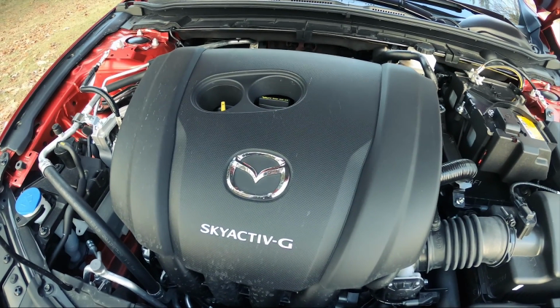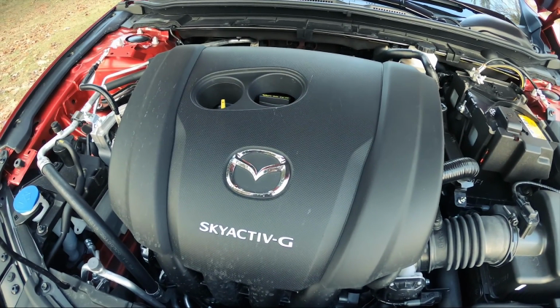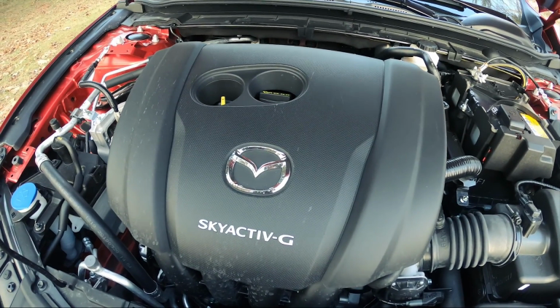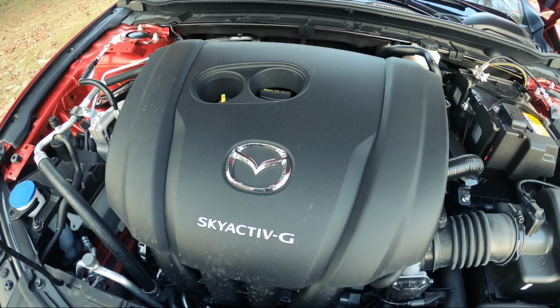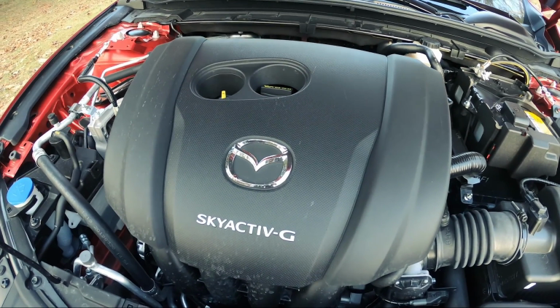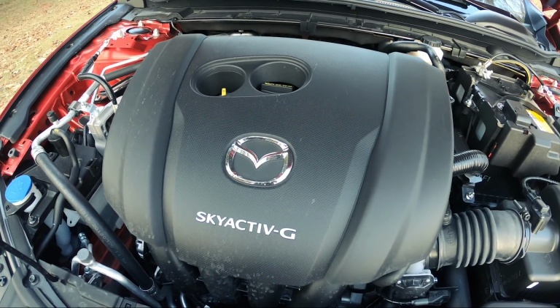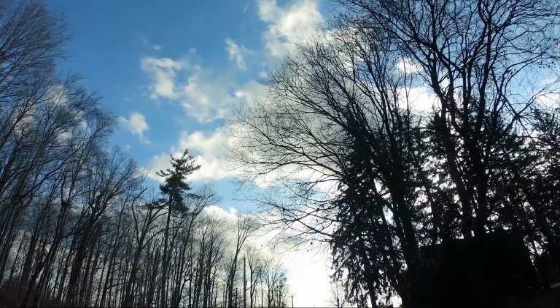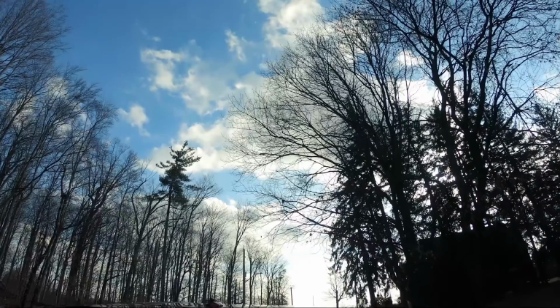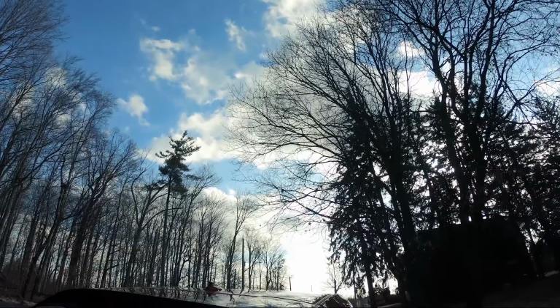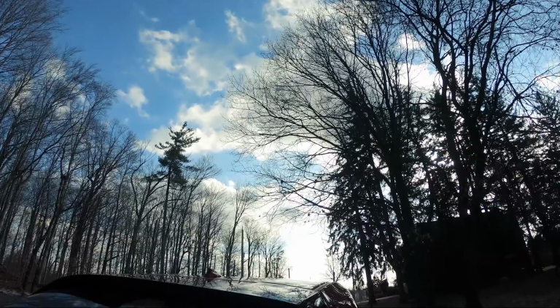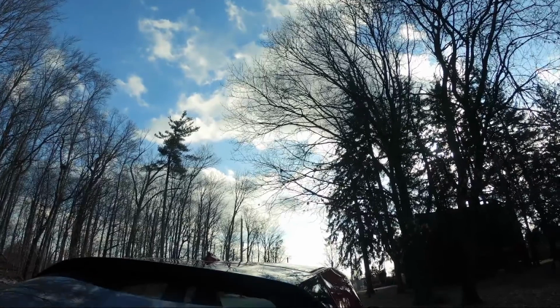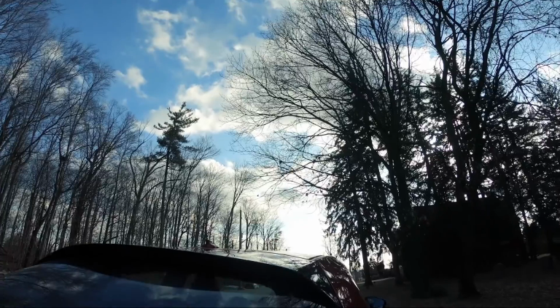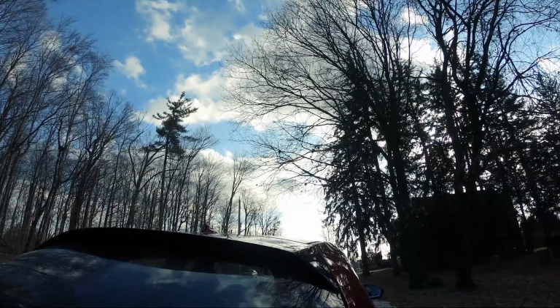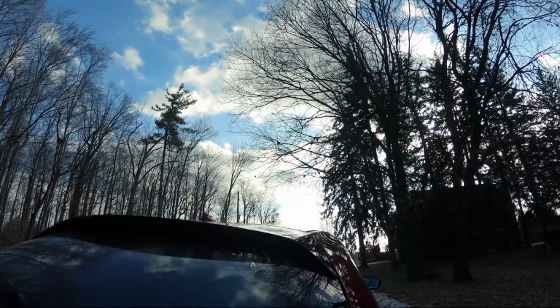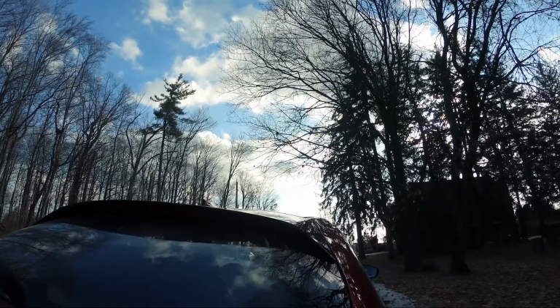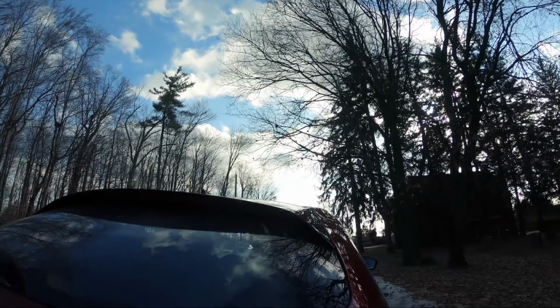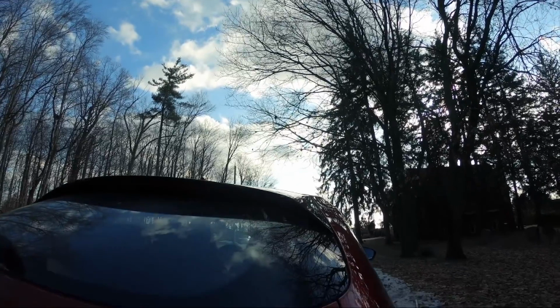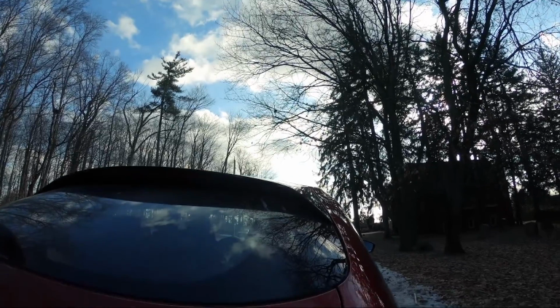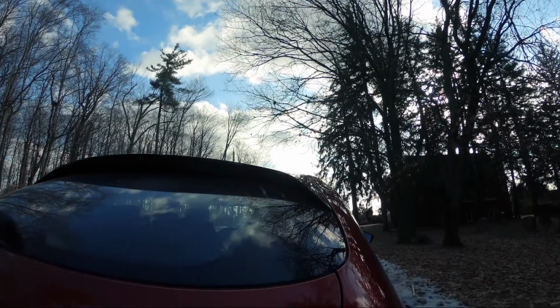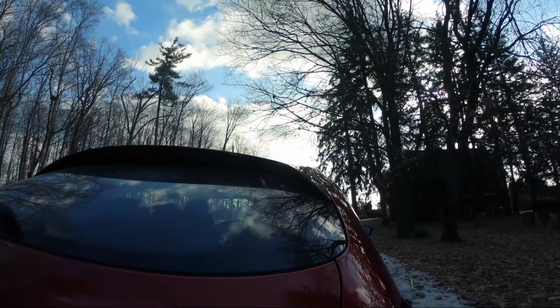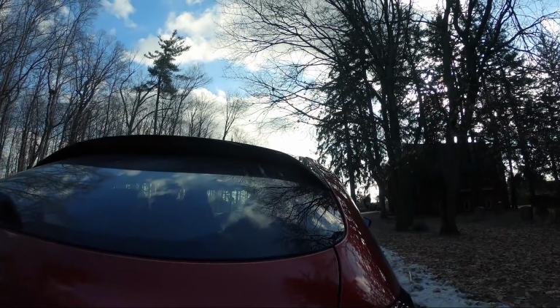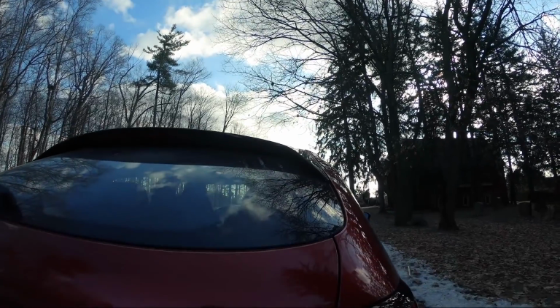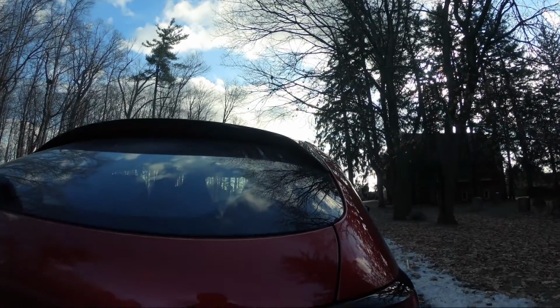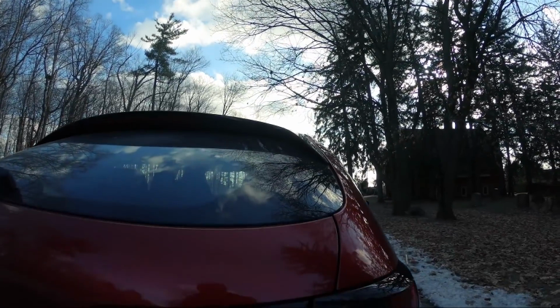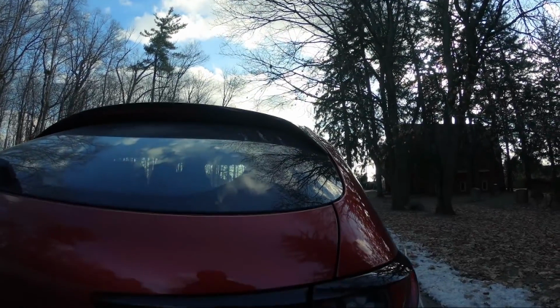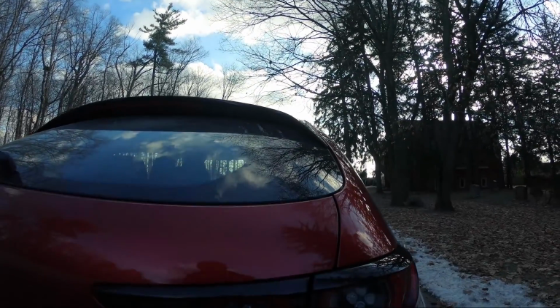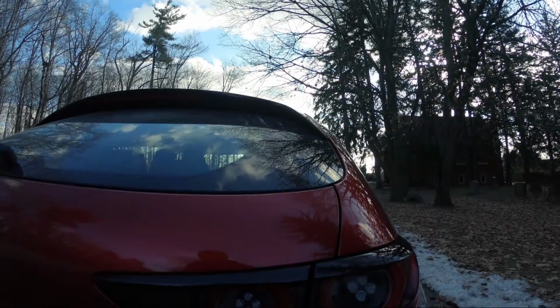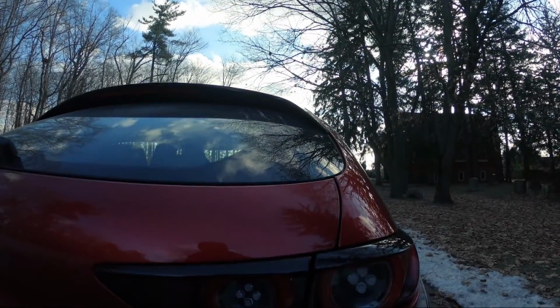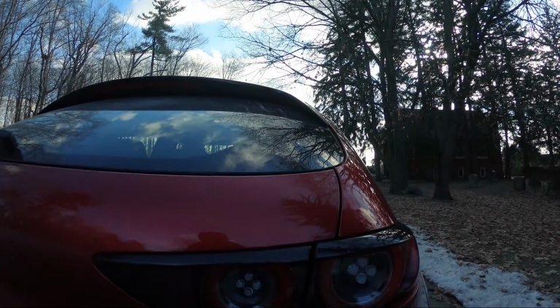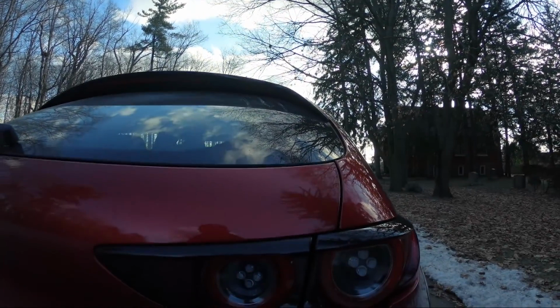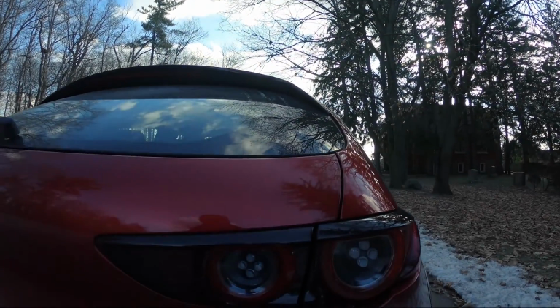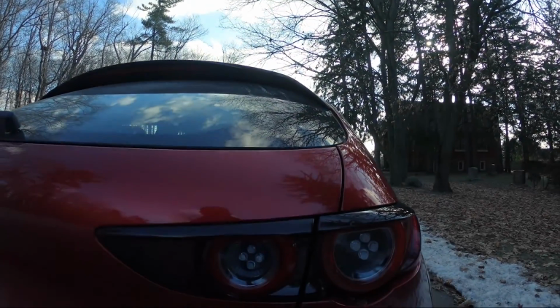For me, it's seamless, and I have zero complaints — except that I didn't have enough snow to play in during this test.